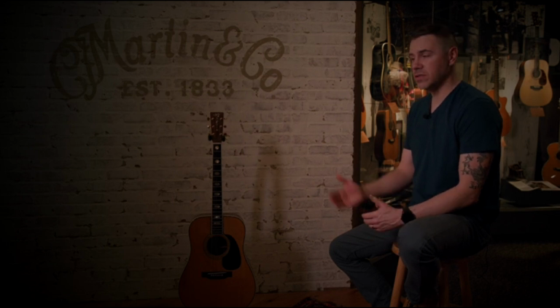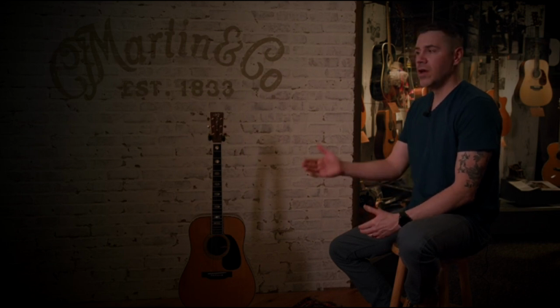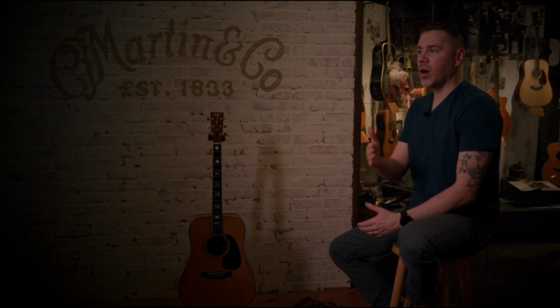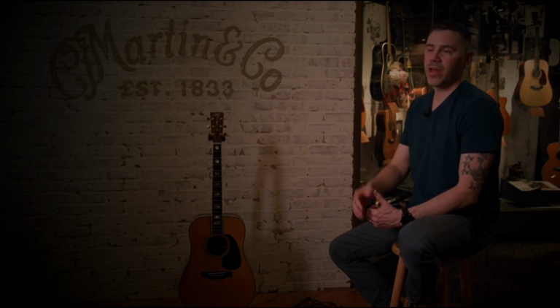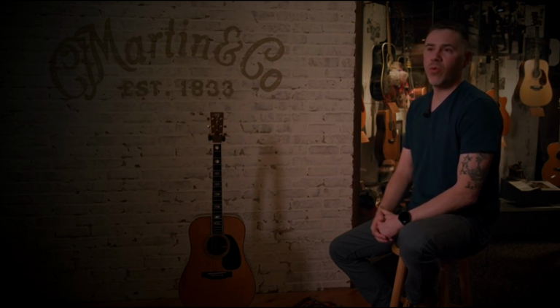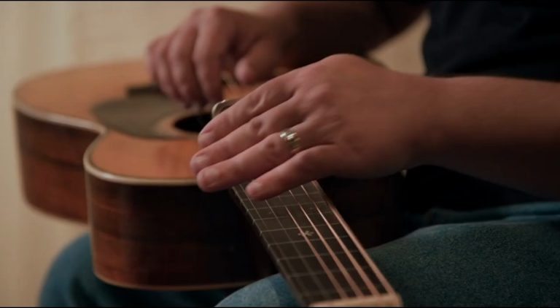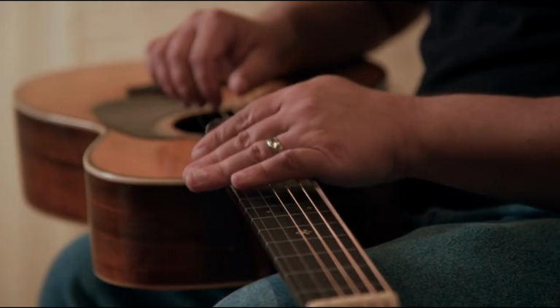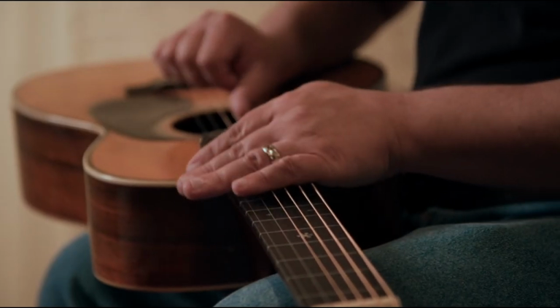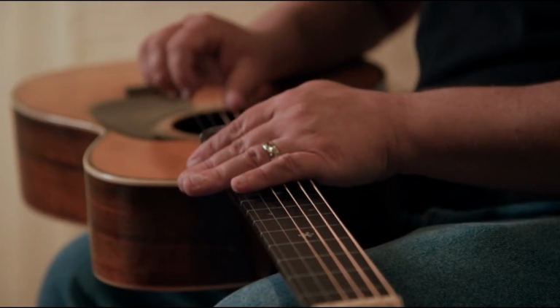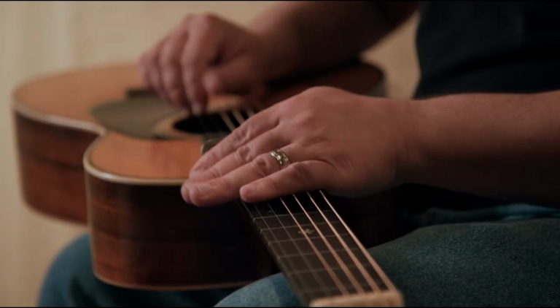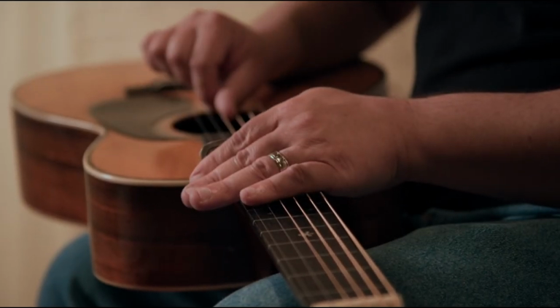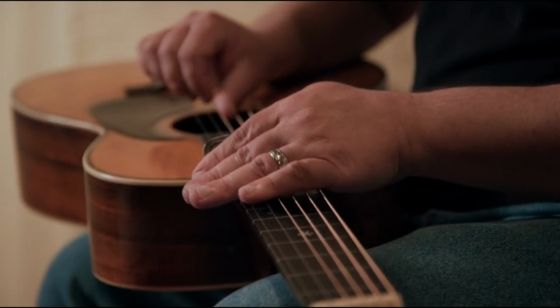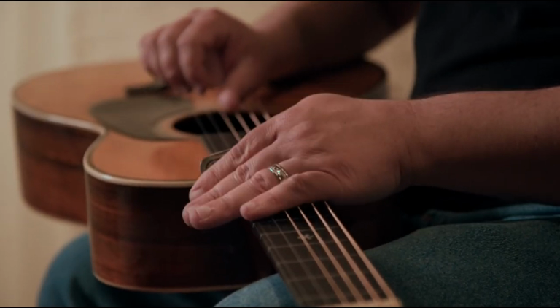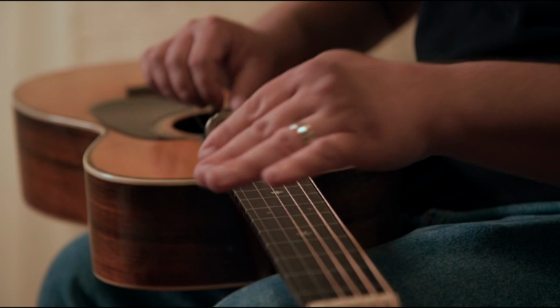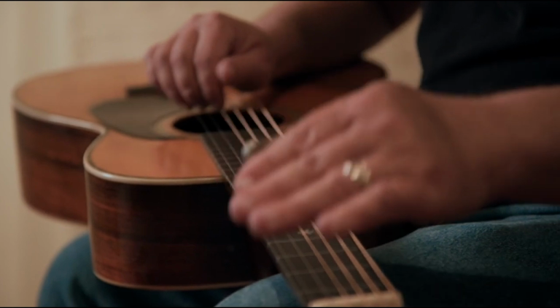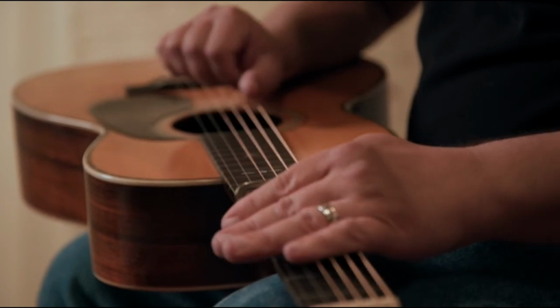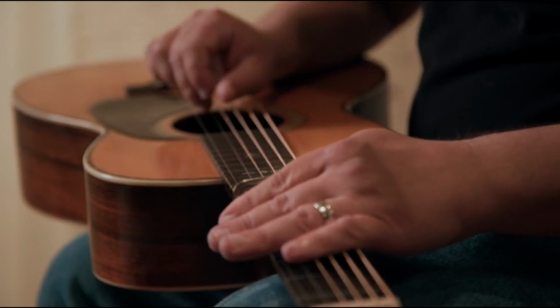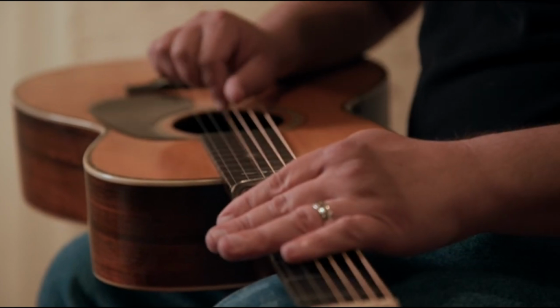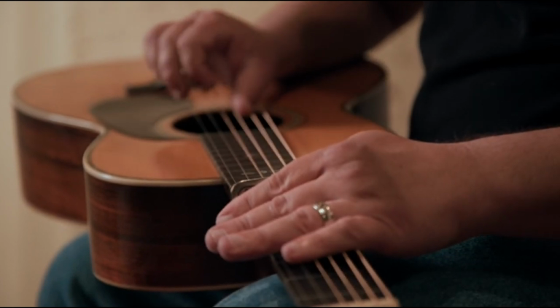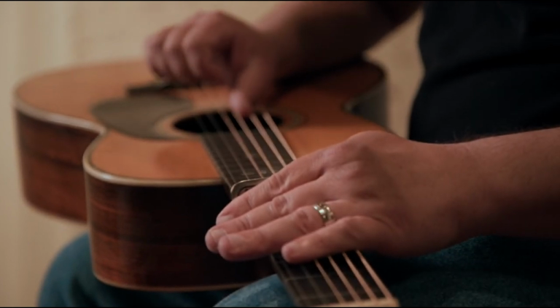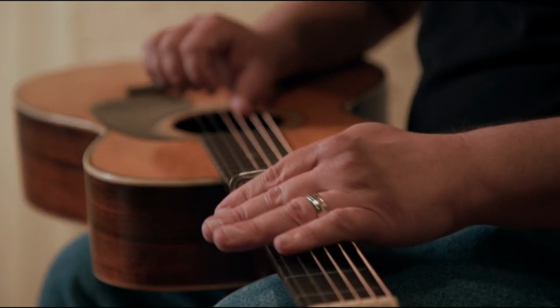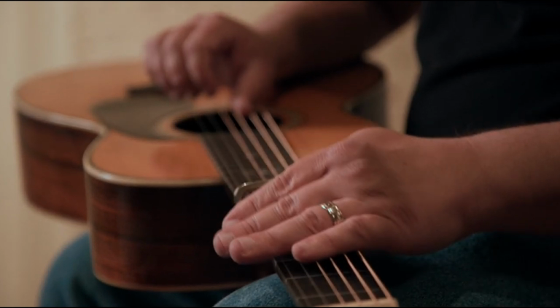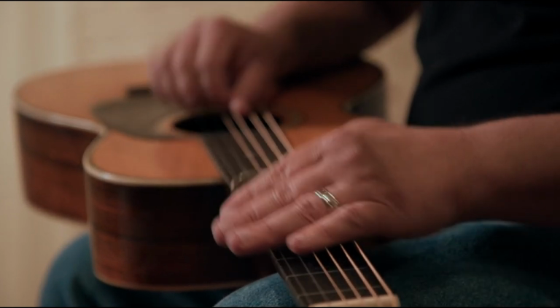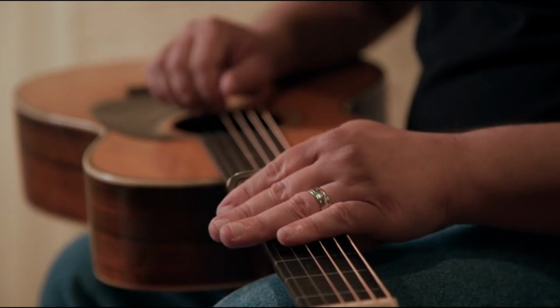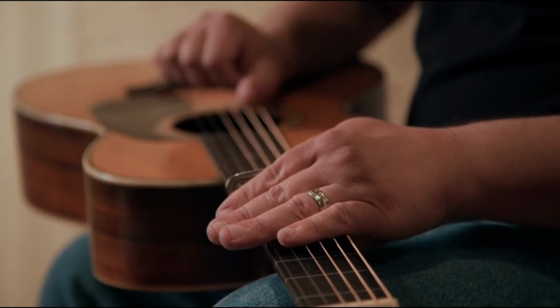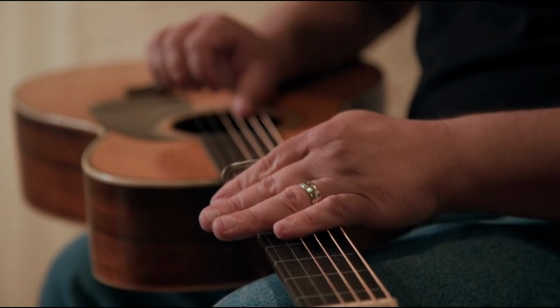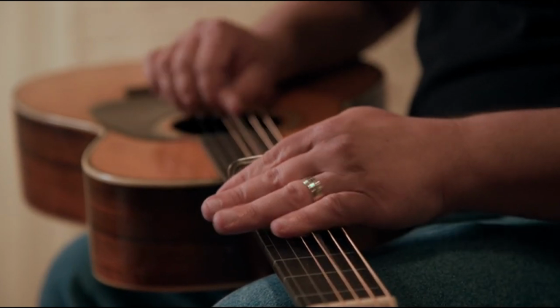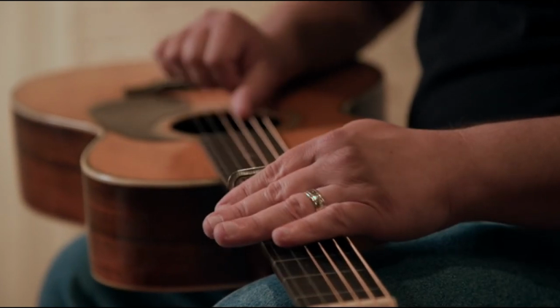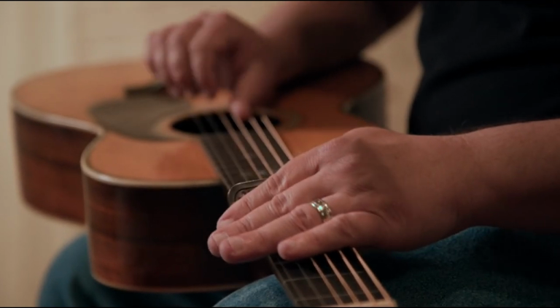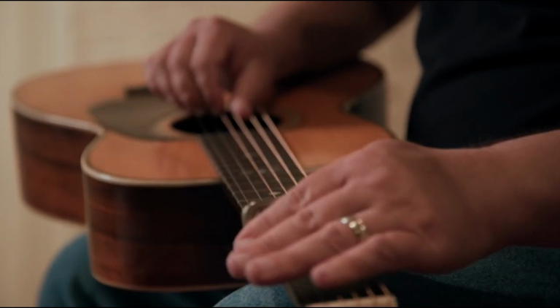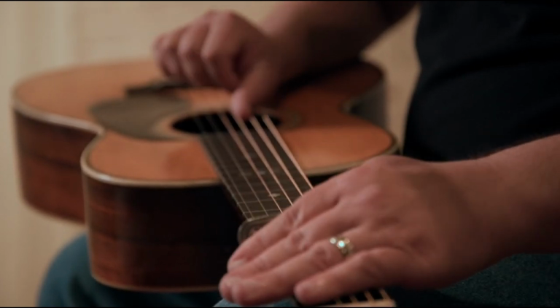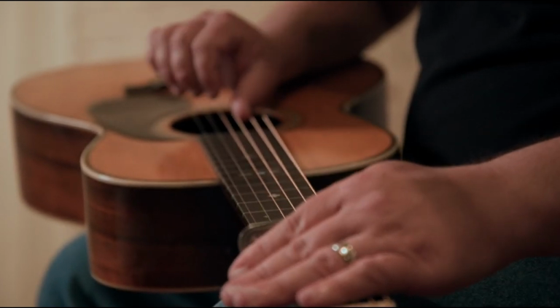Up to that point, the majority of guitars were using gut strings. But after Hawaiian music became popular, steel strings became standard.